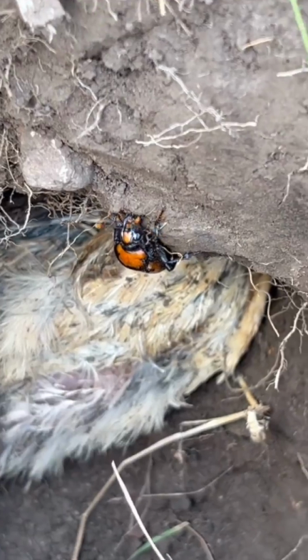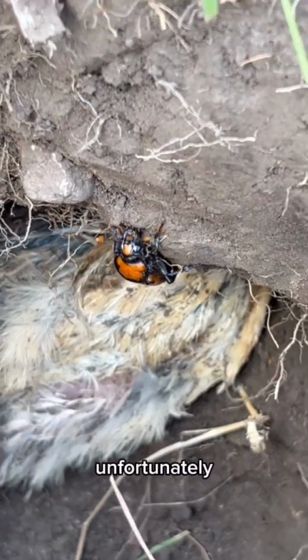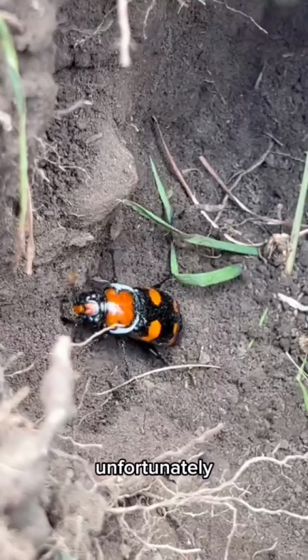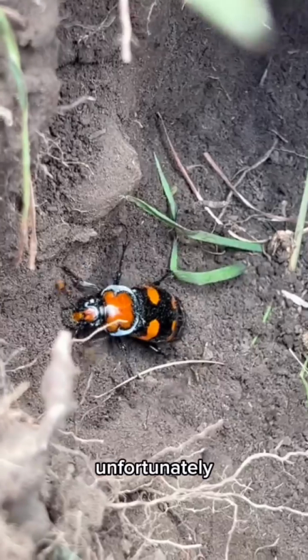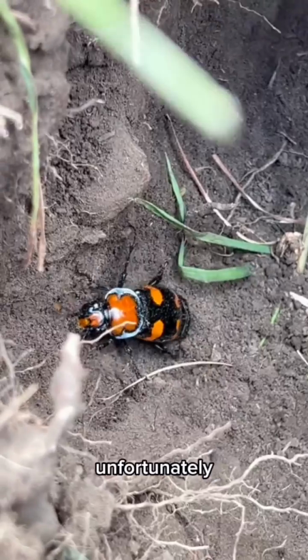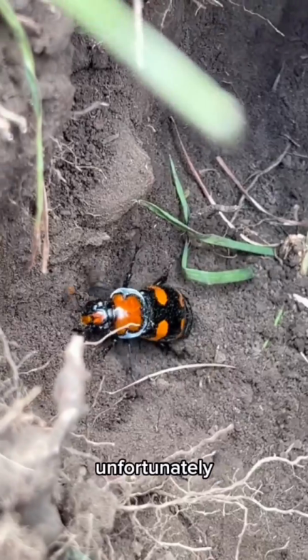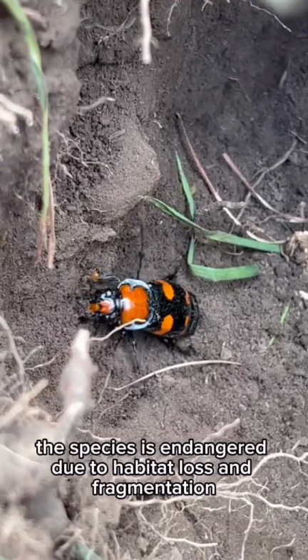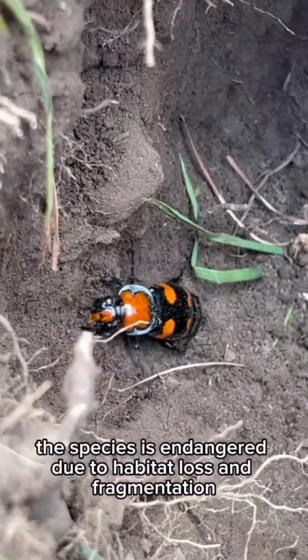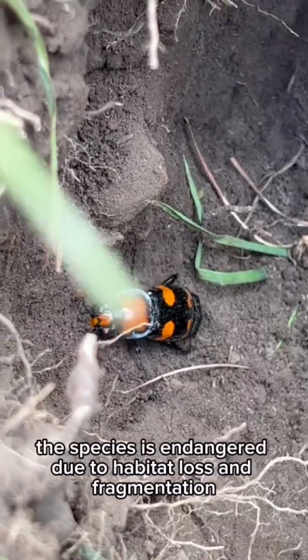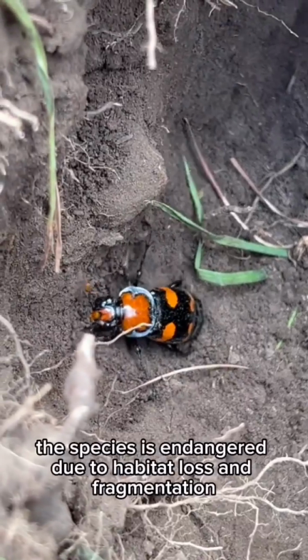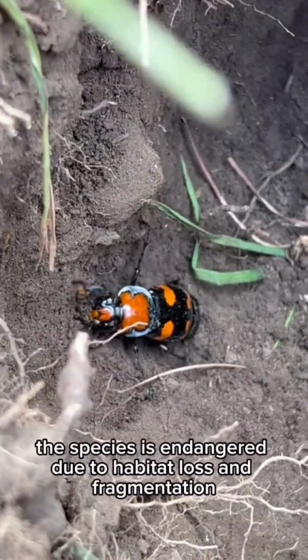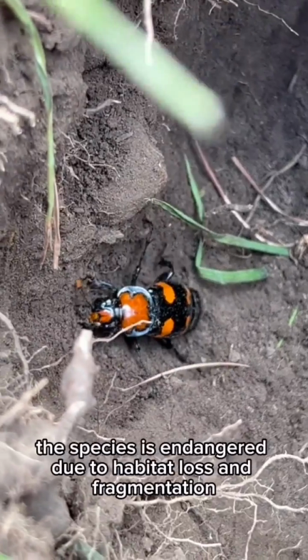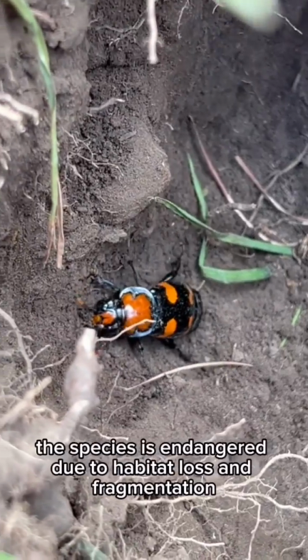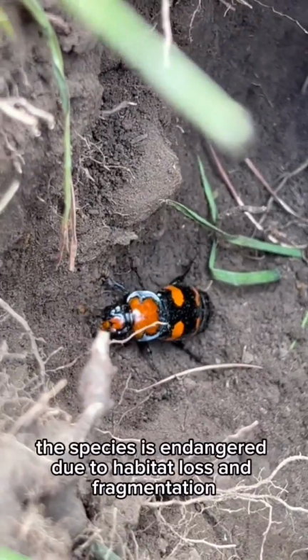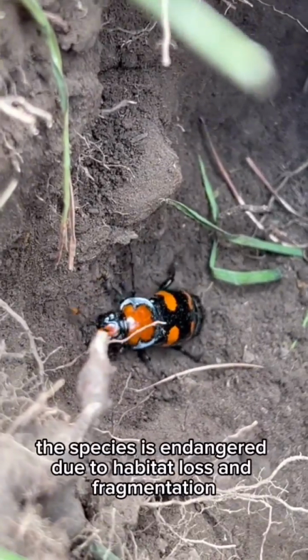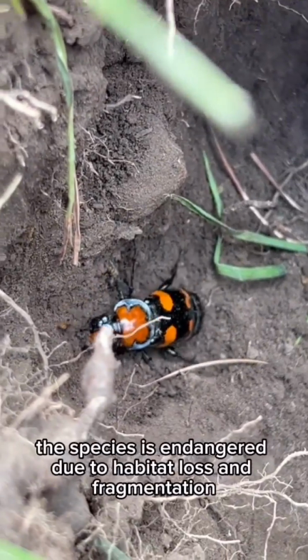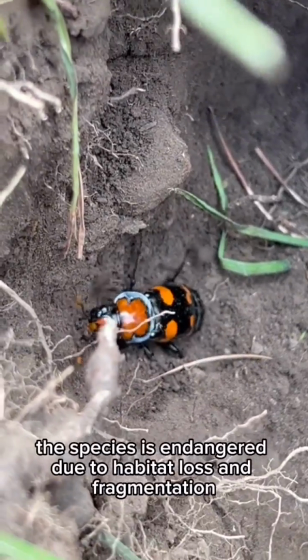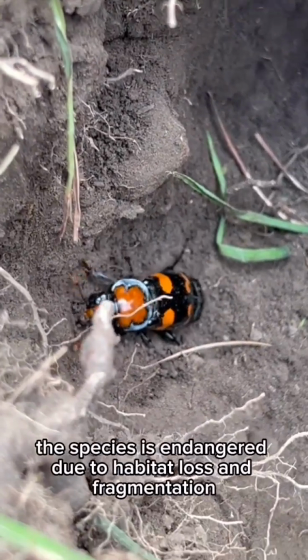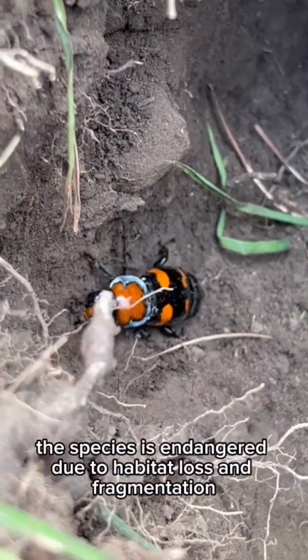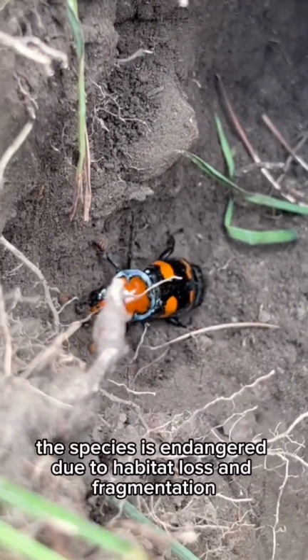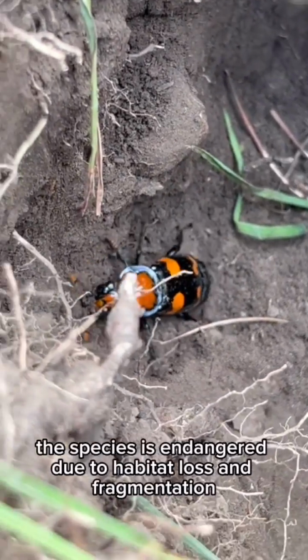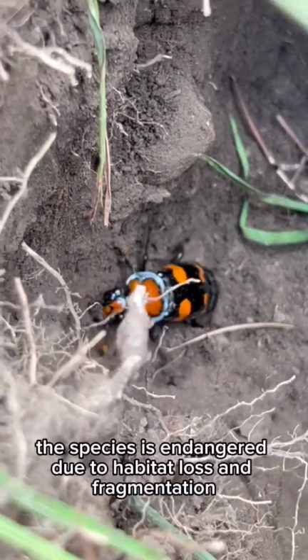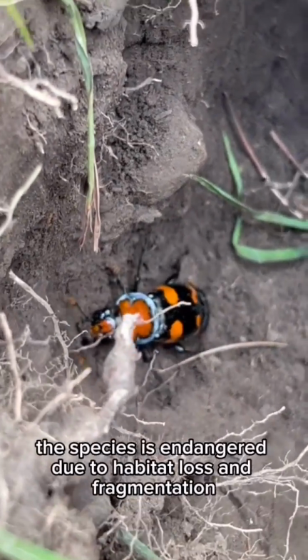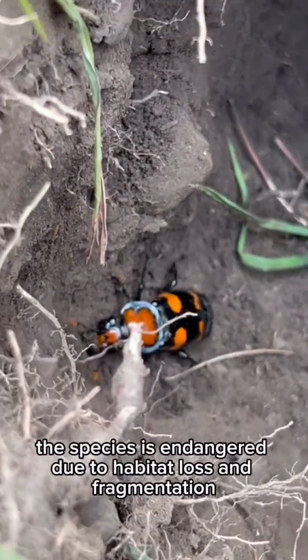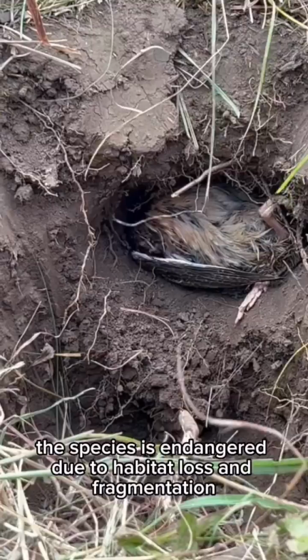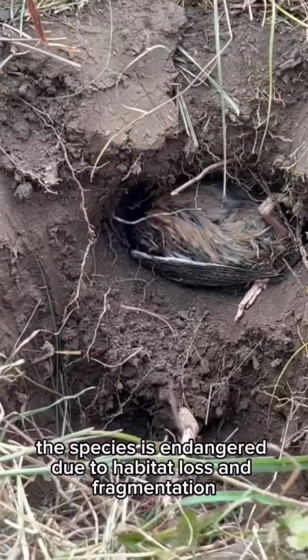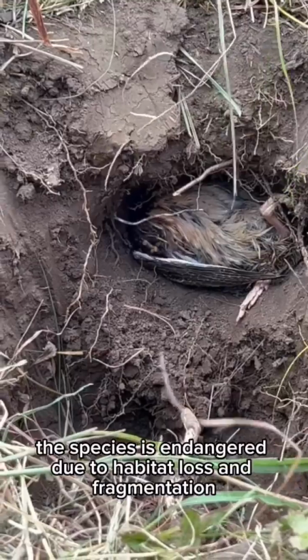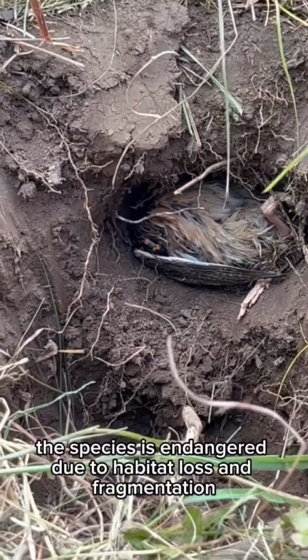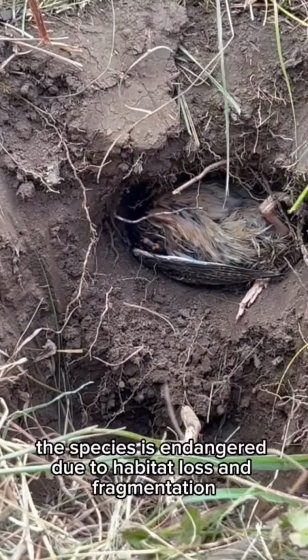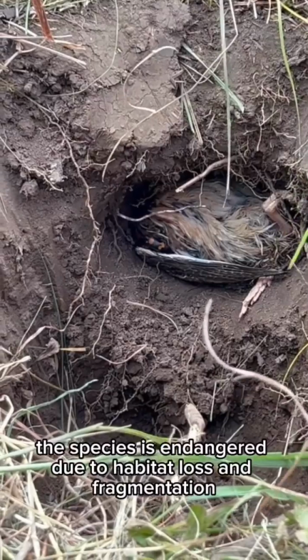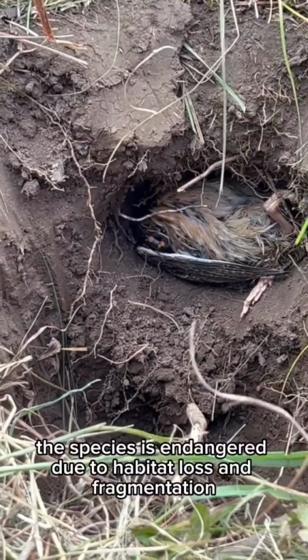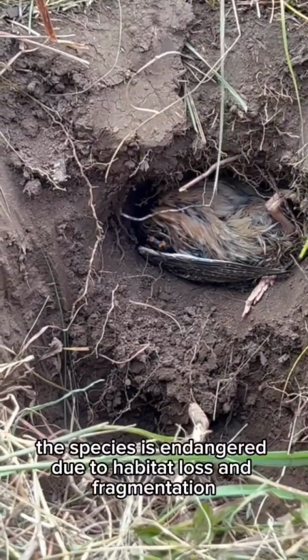Unfortunately, the species is endangered due to habitat loss and fragmentation.